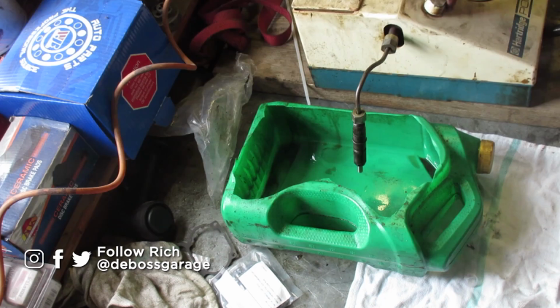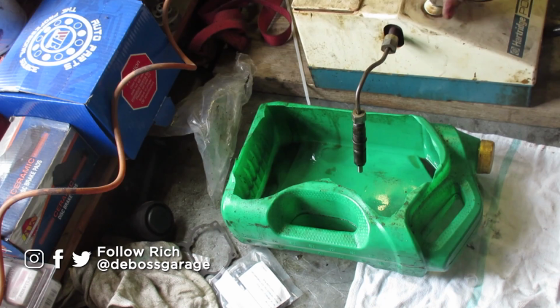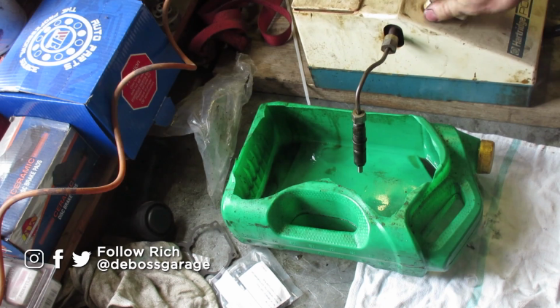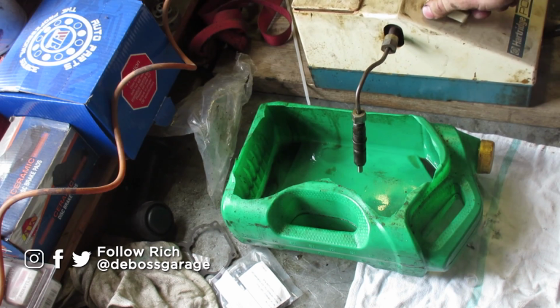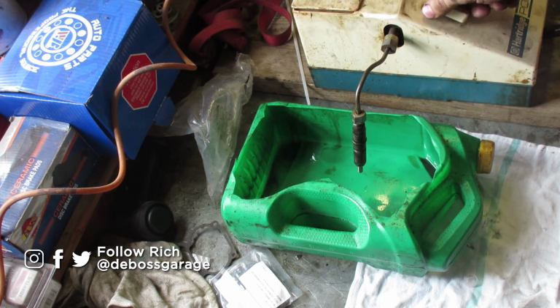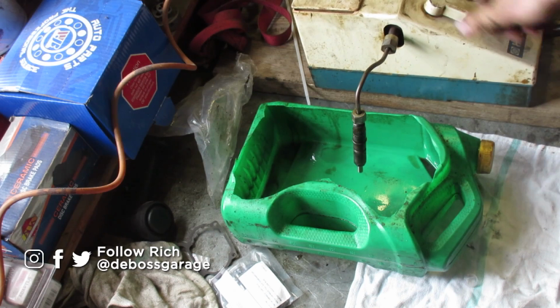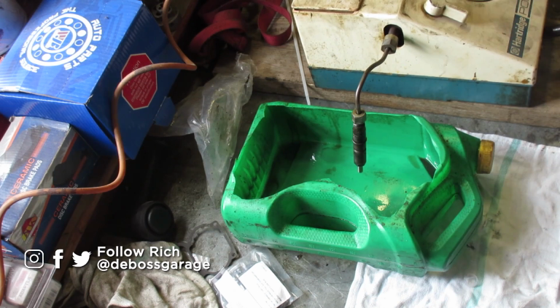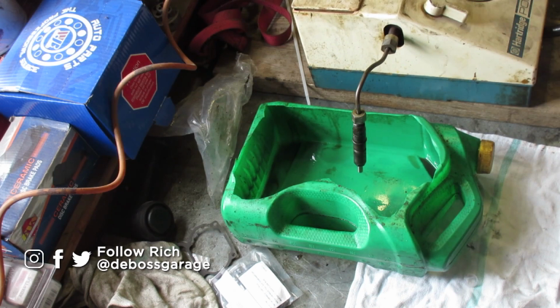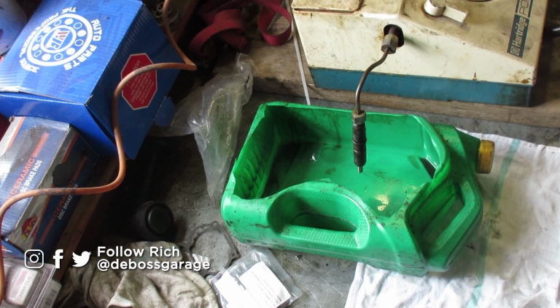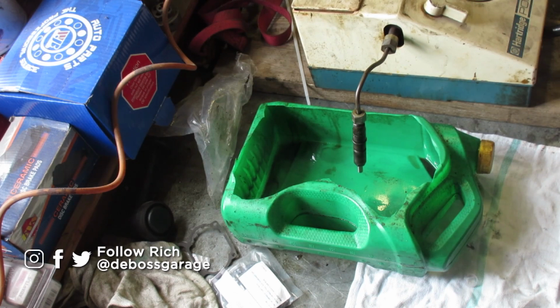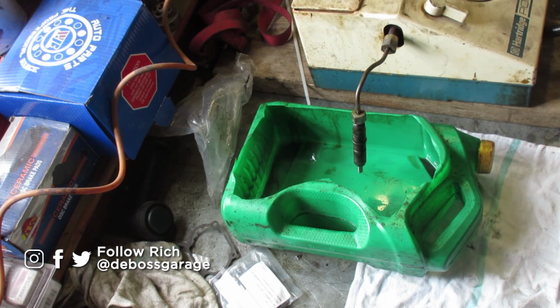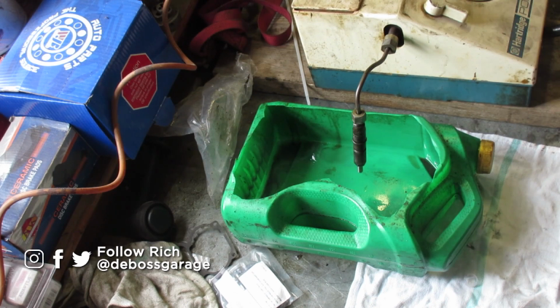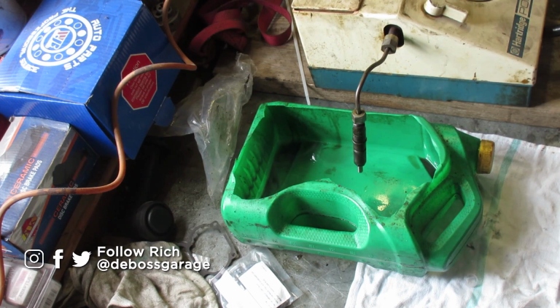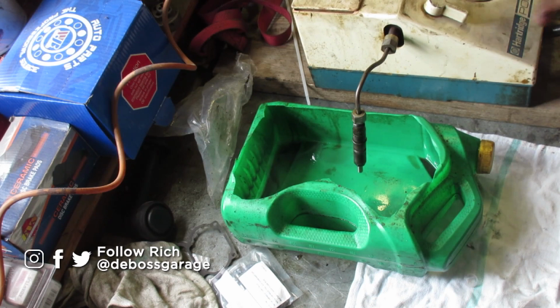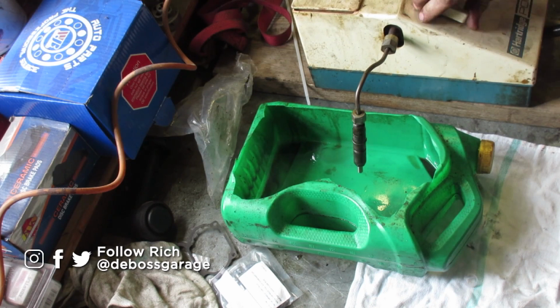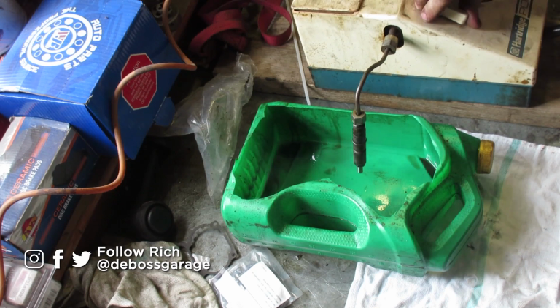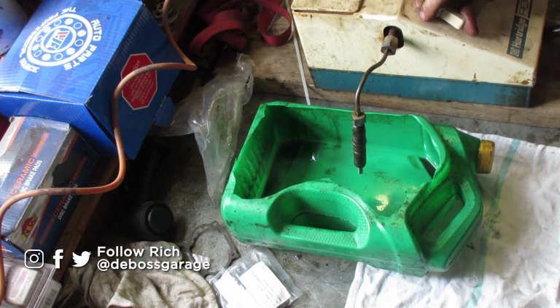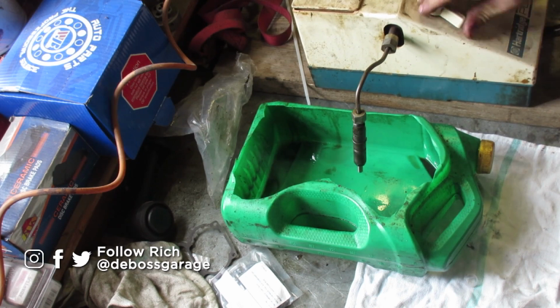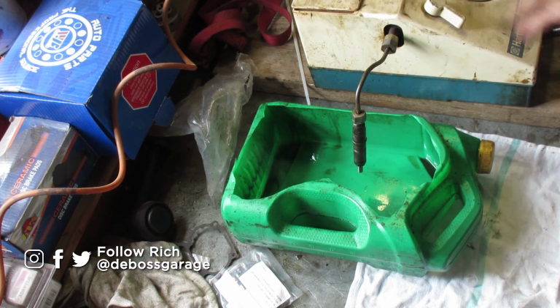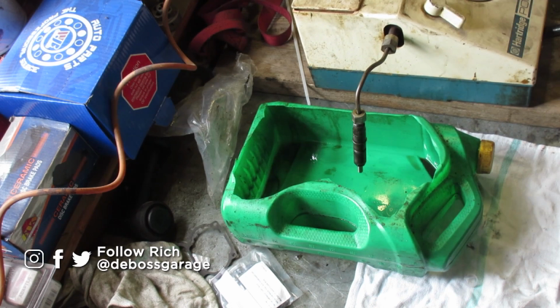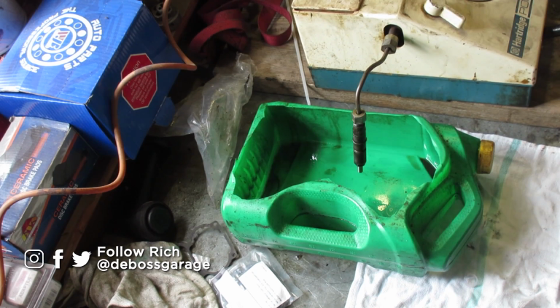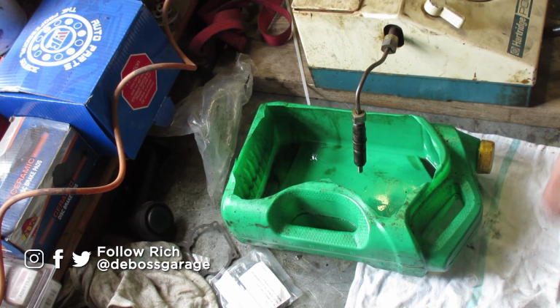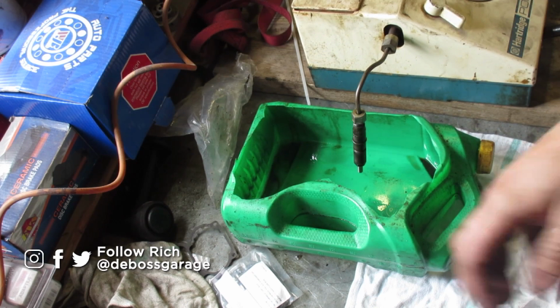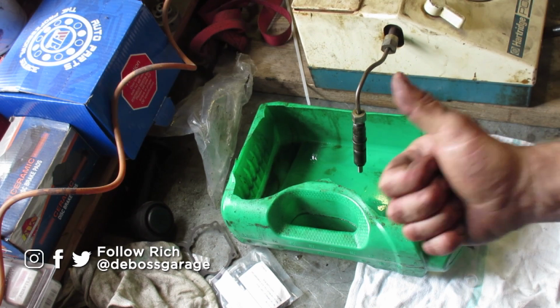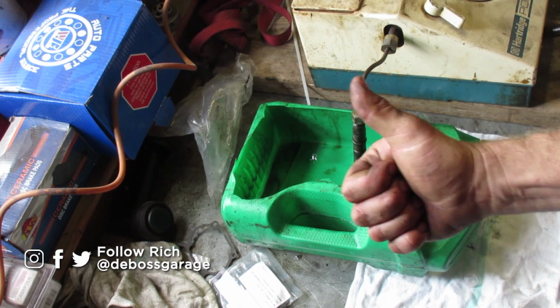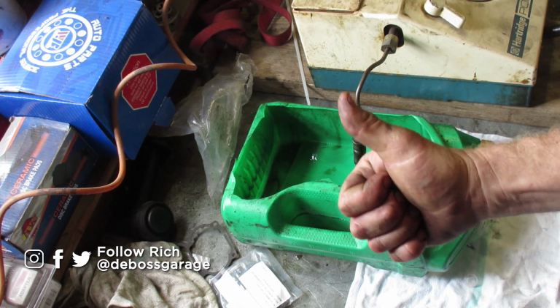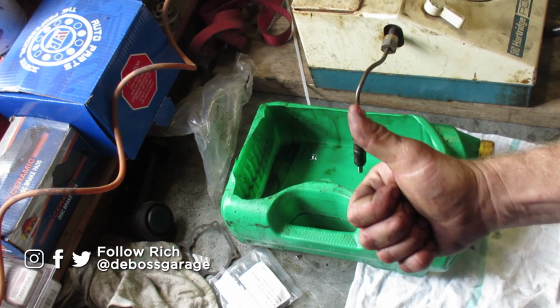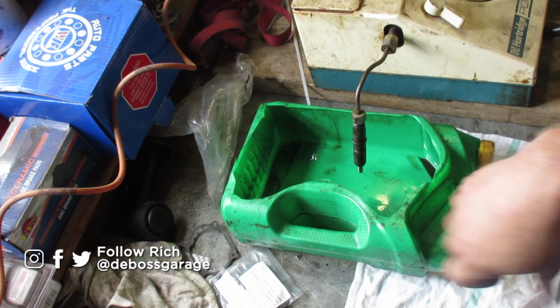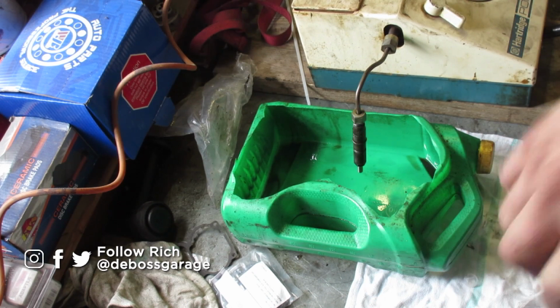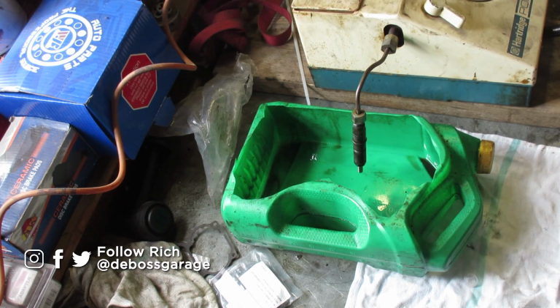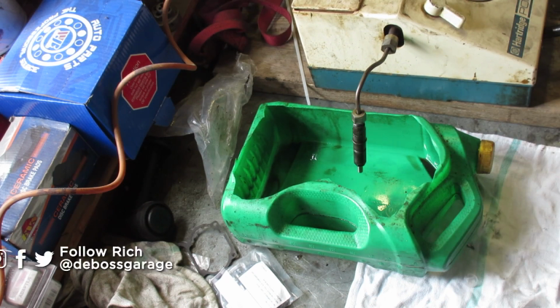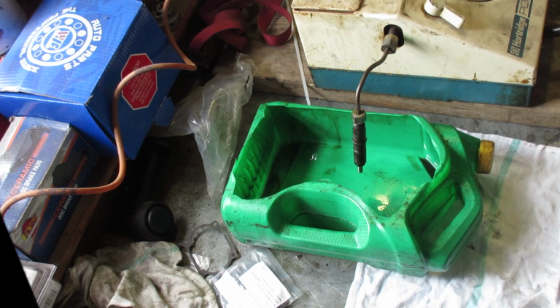Nice spray pattern. No dribbling. No leak down. Beautiful. You've got a good injector.